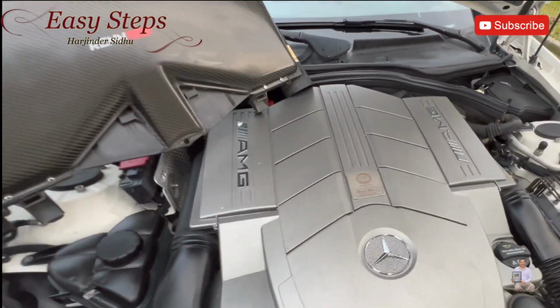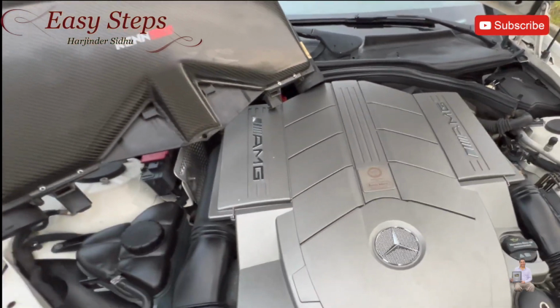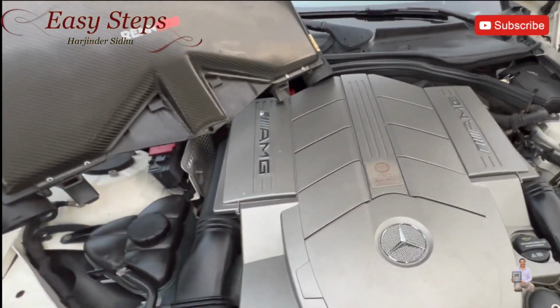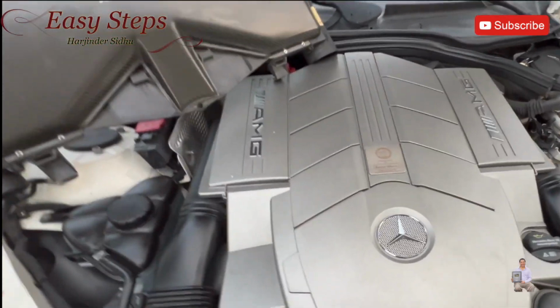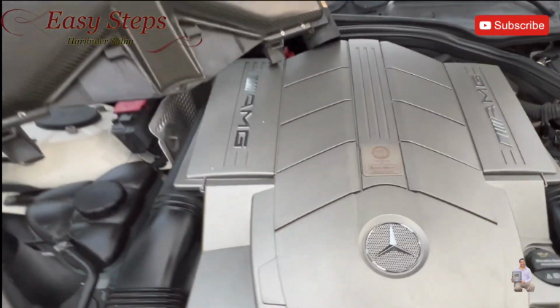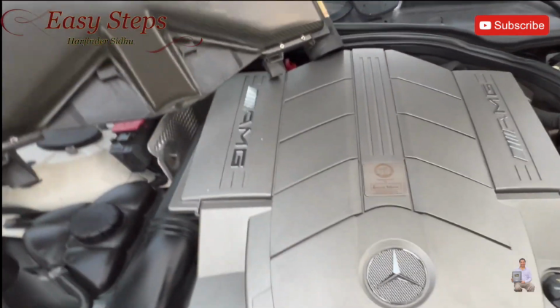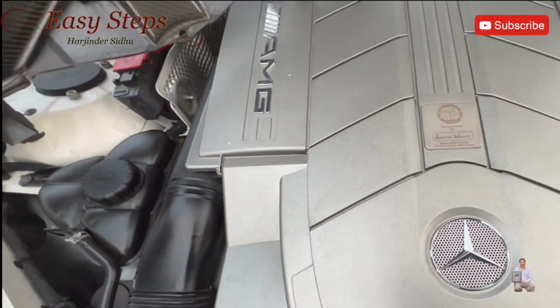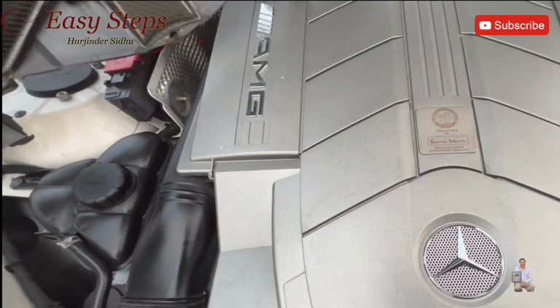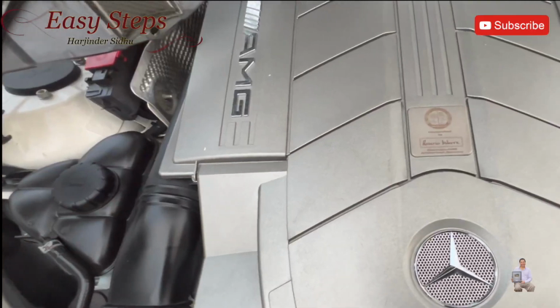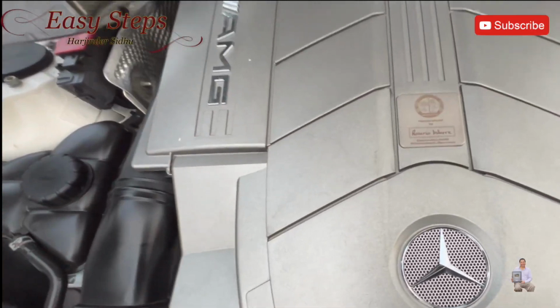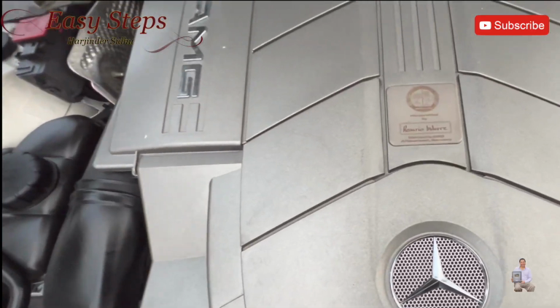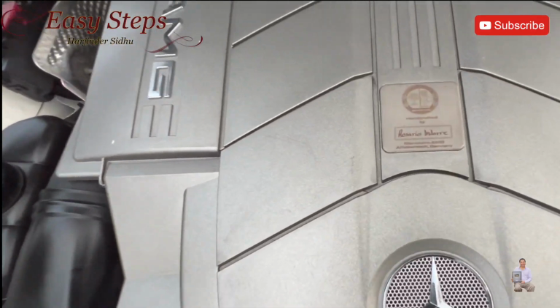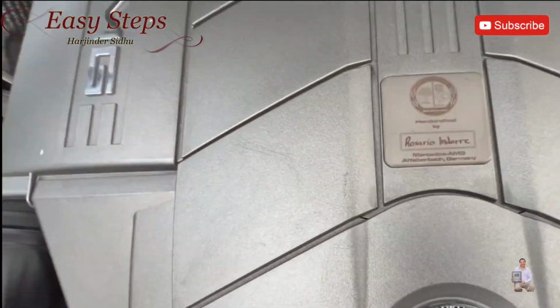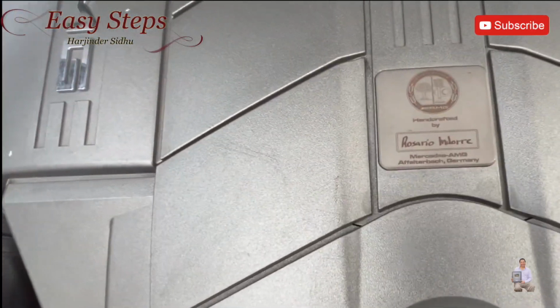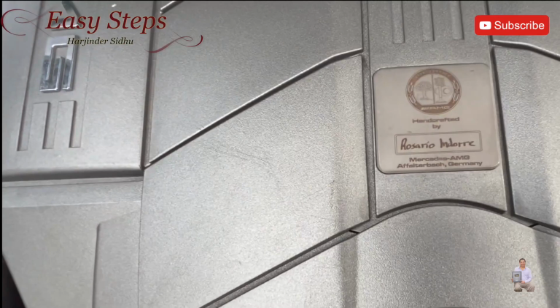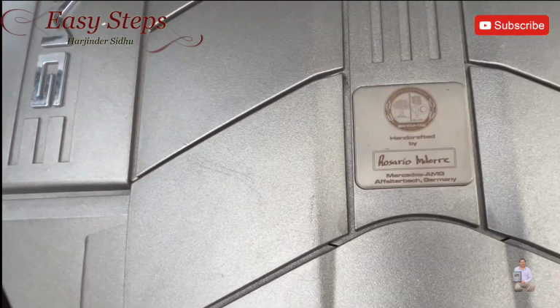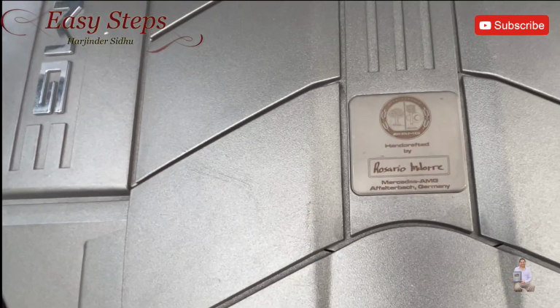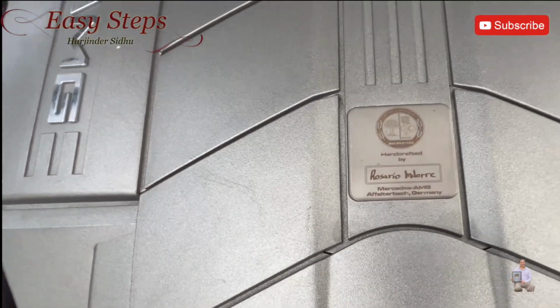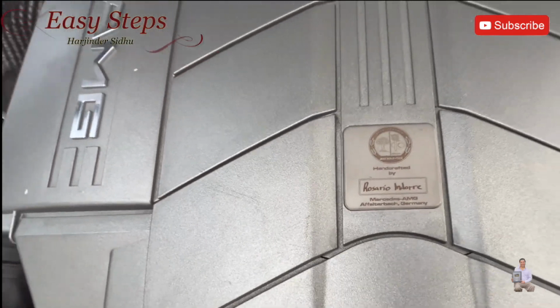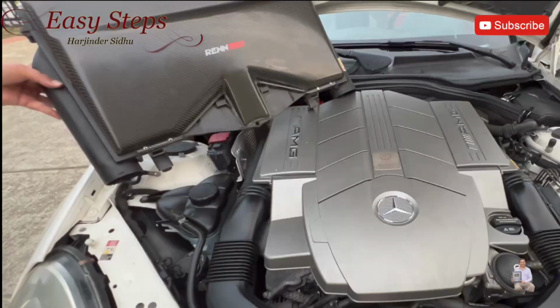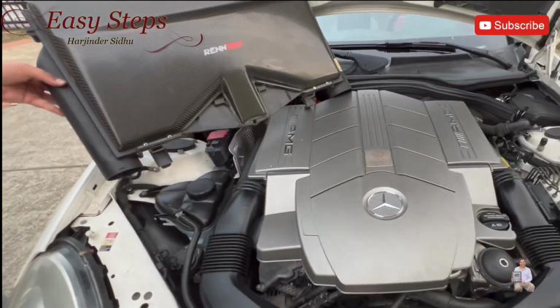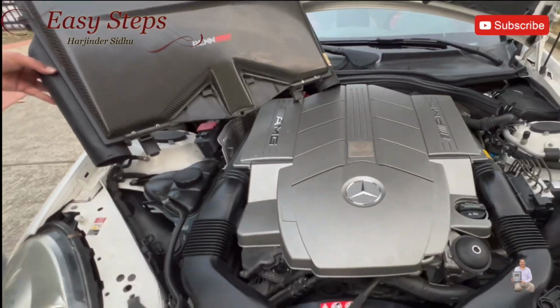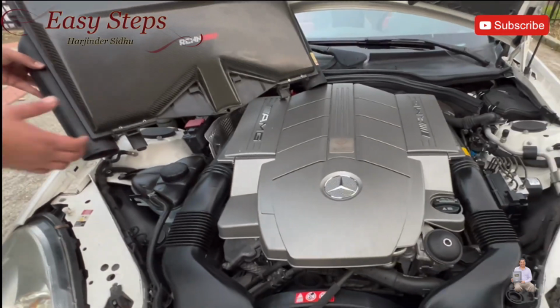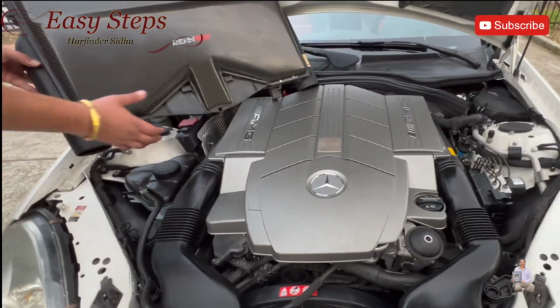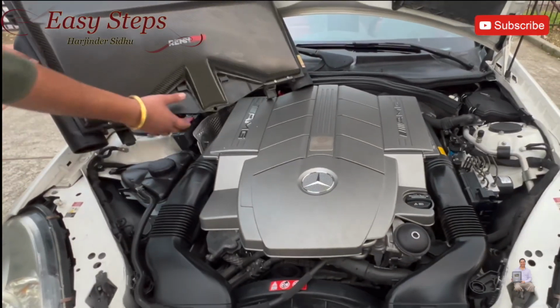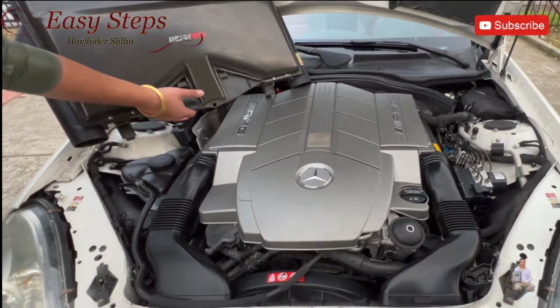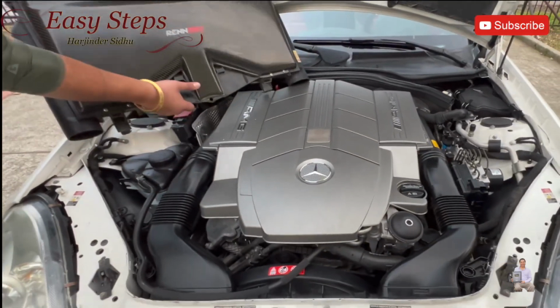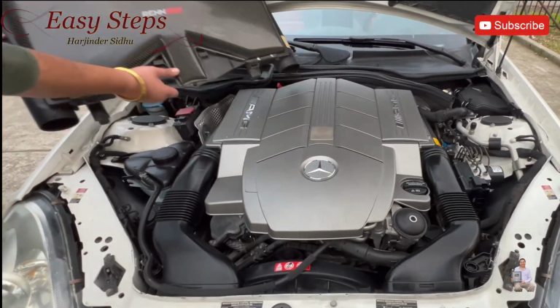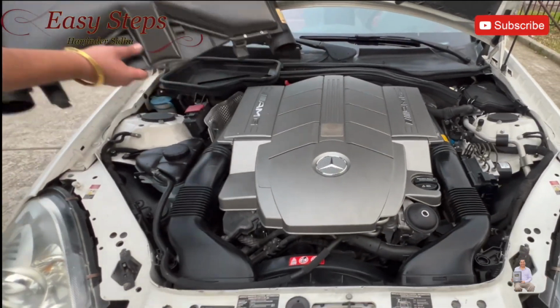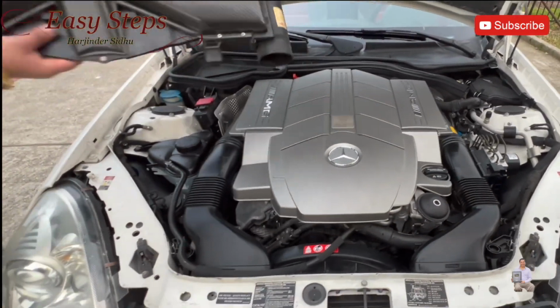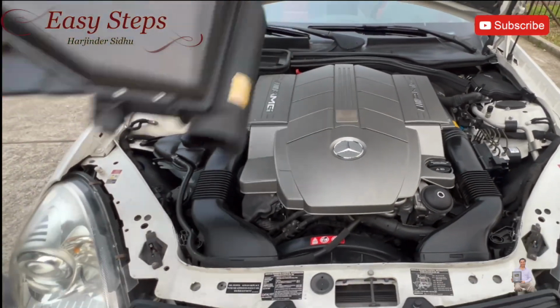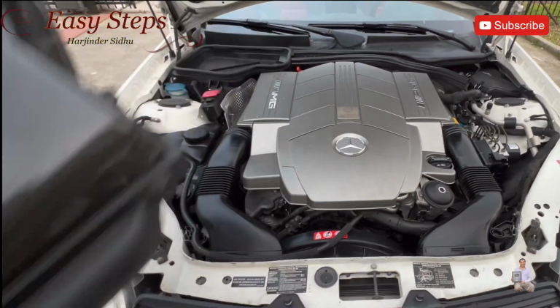And I'm going to miss it — it's handcrafted by Mr. Rosario. So we're going to take it out and we're going to replace it.